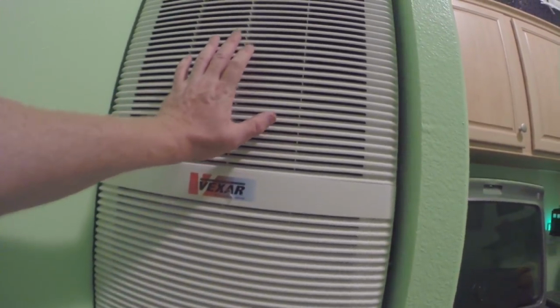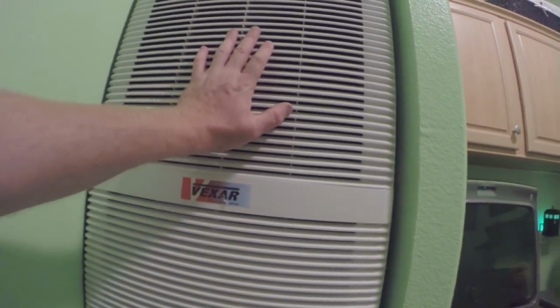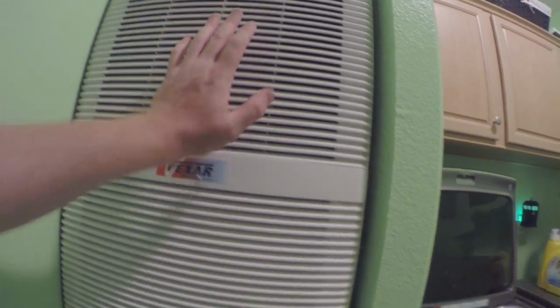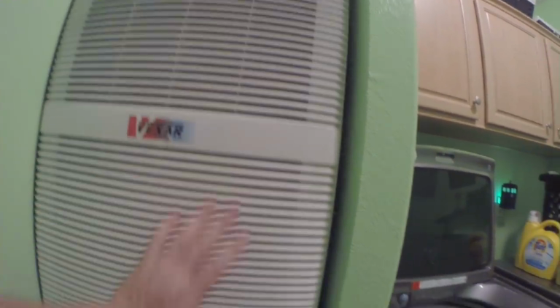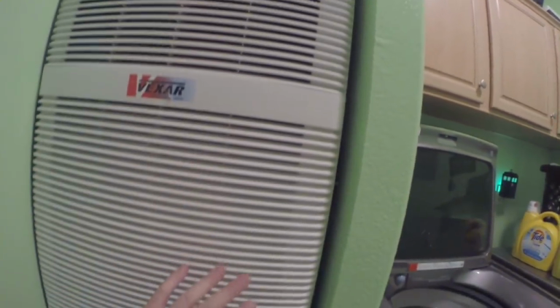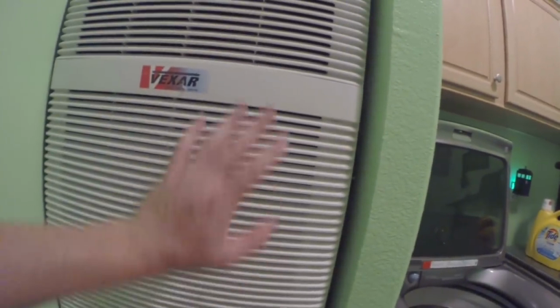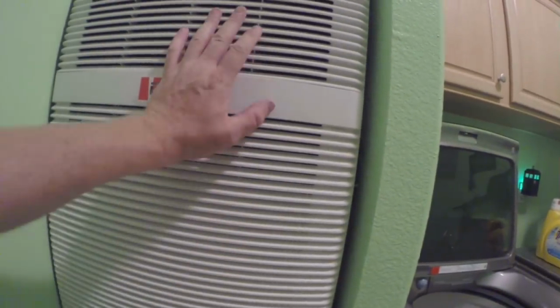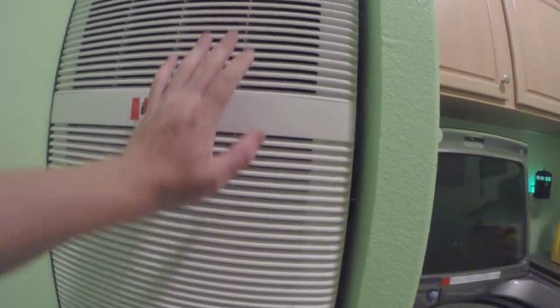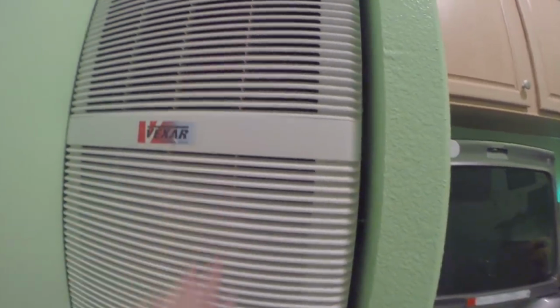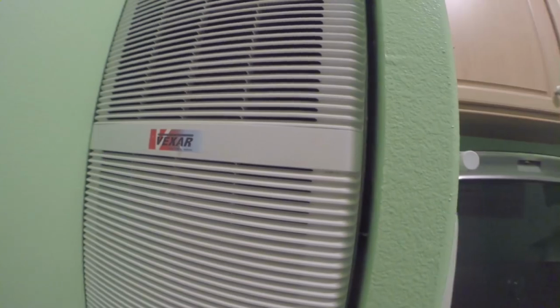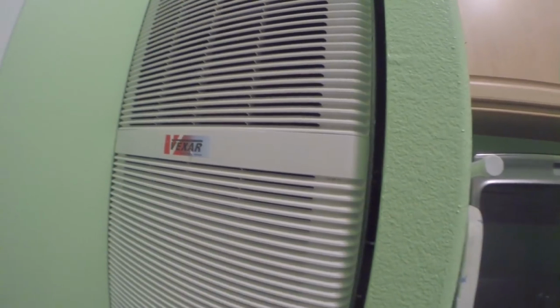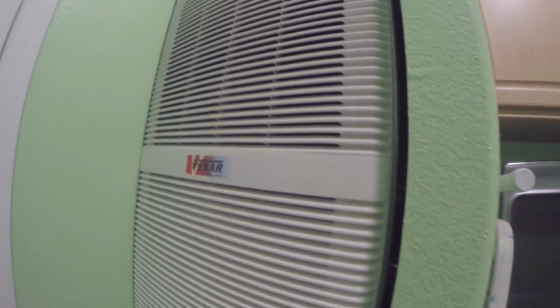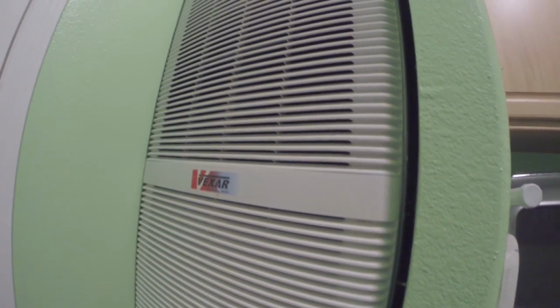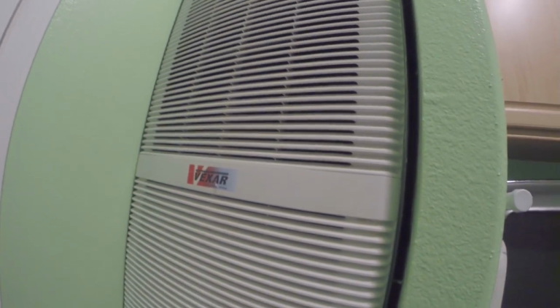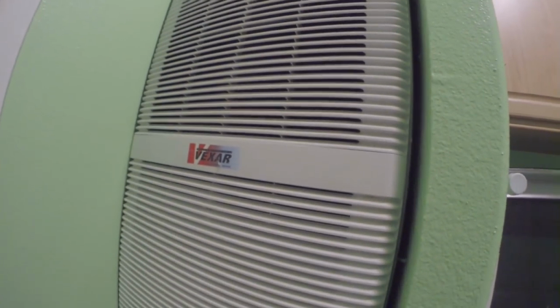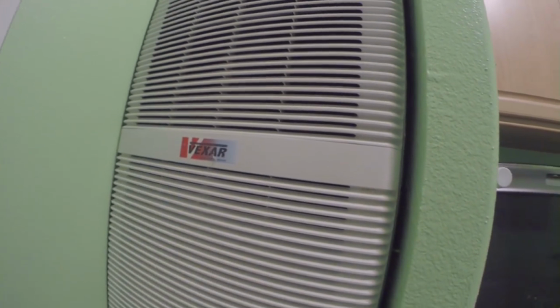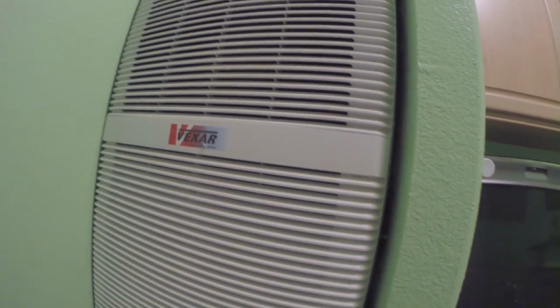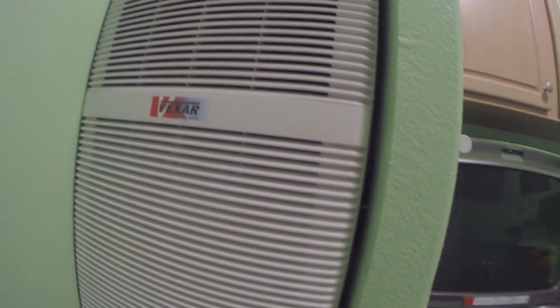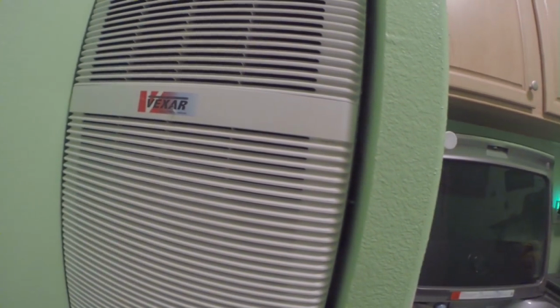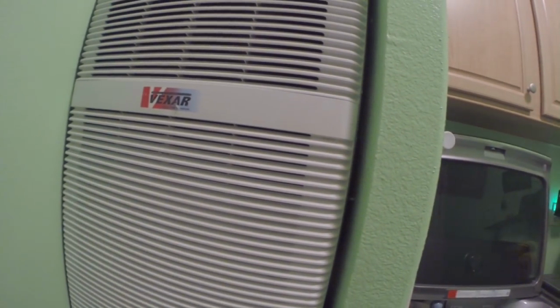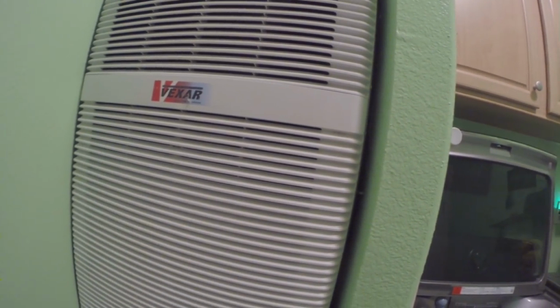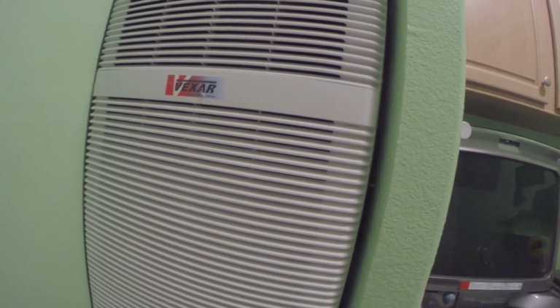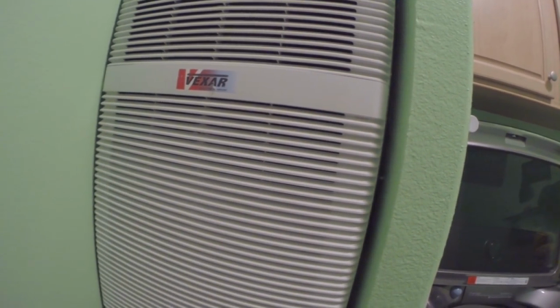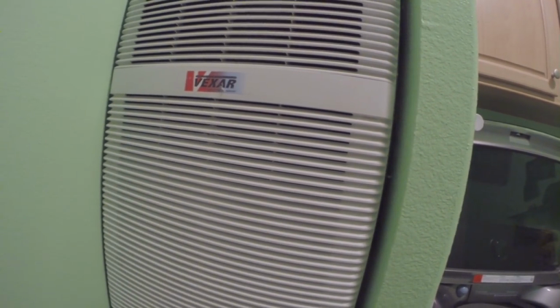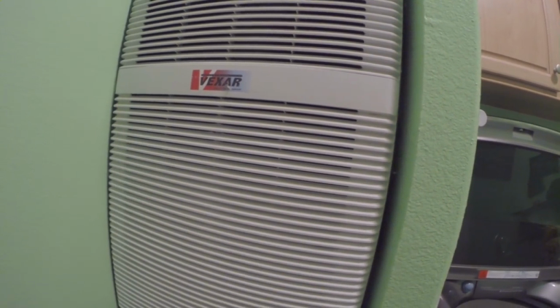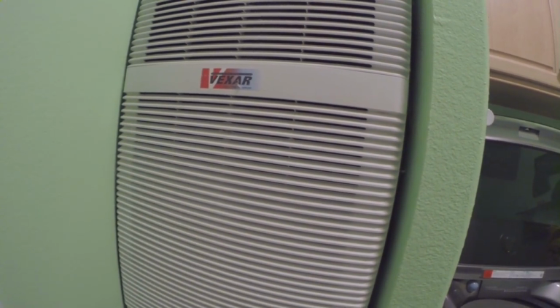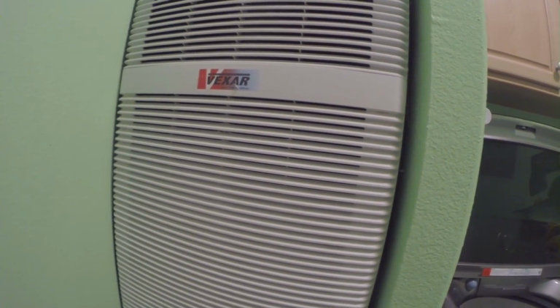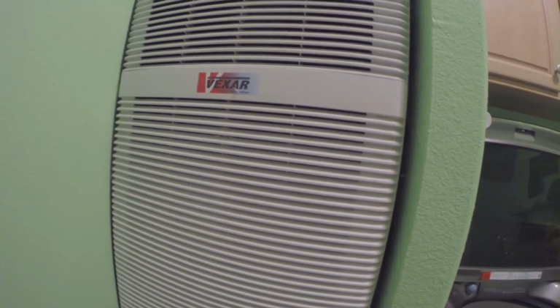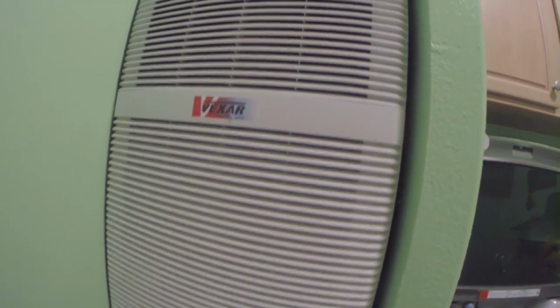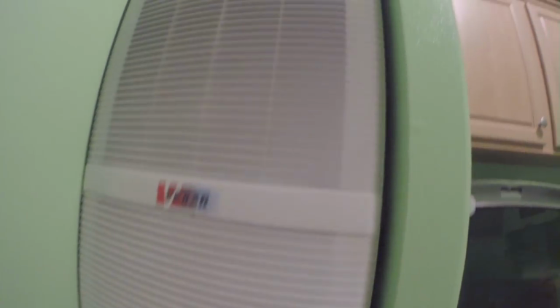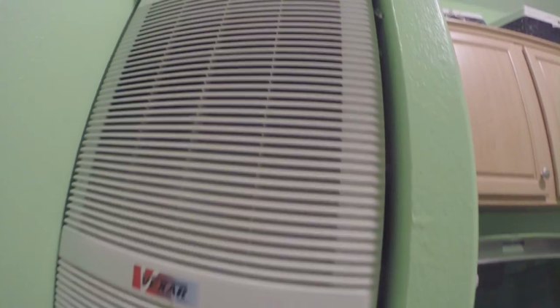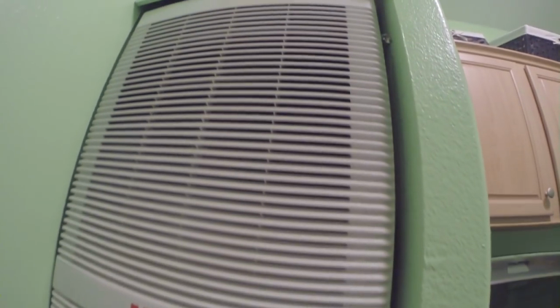There it is — nice and clean, pulling the air through, cooling things up. Thanks for watching.